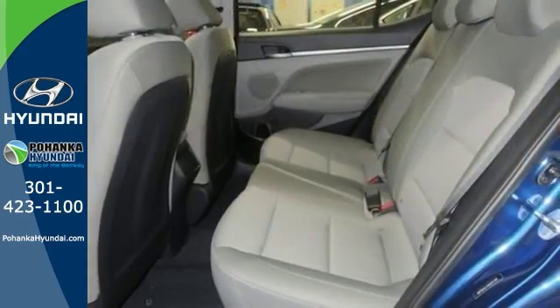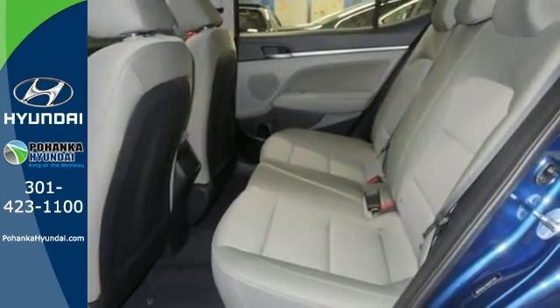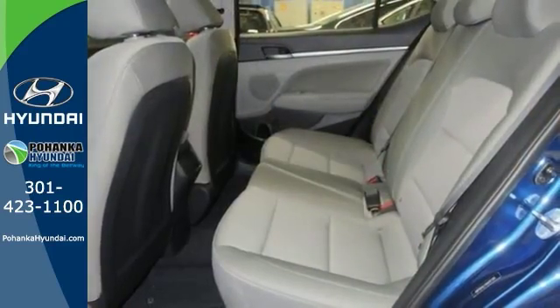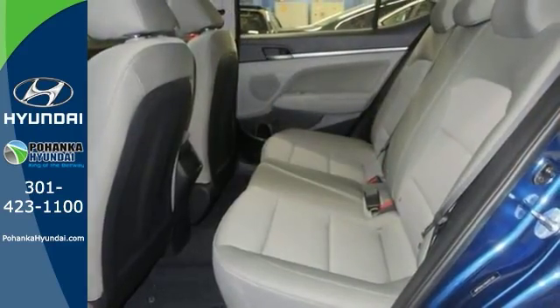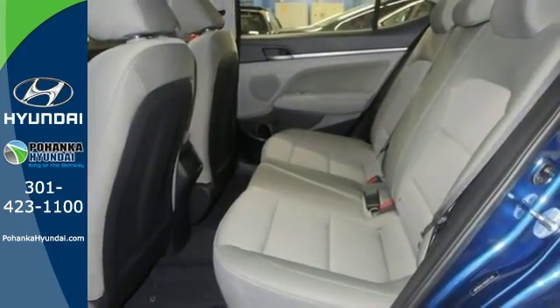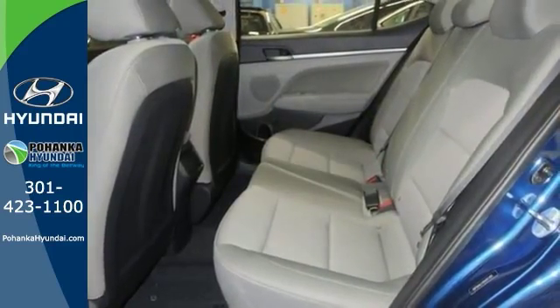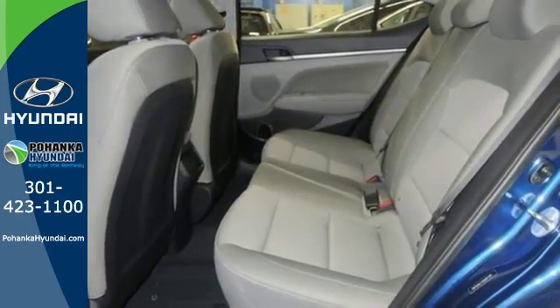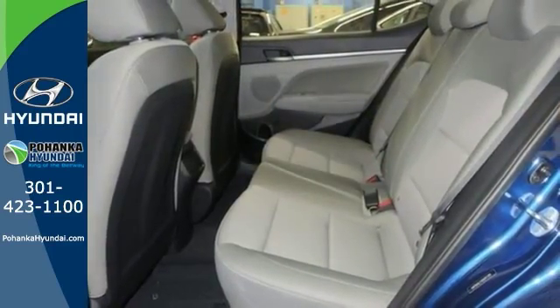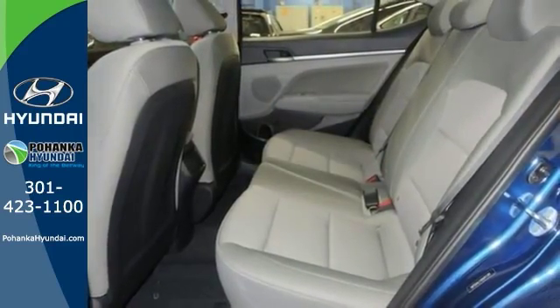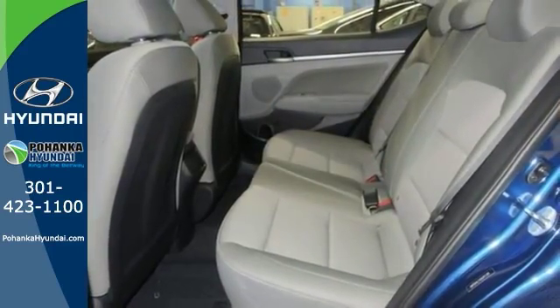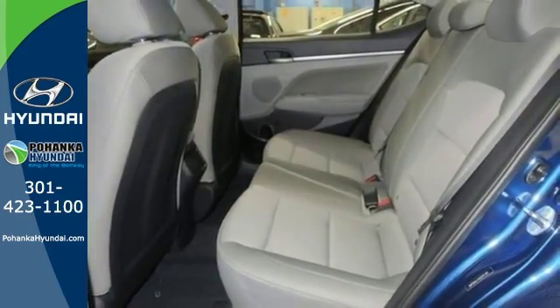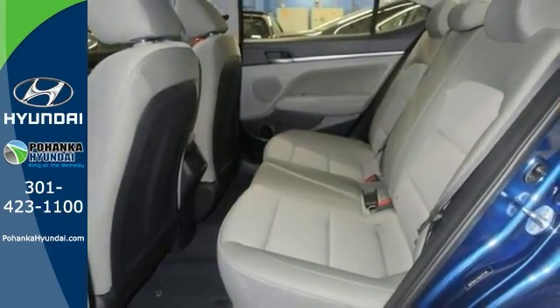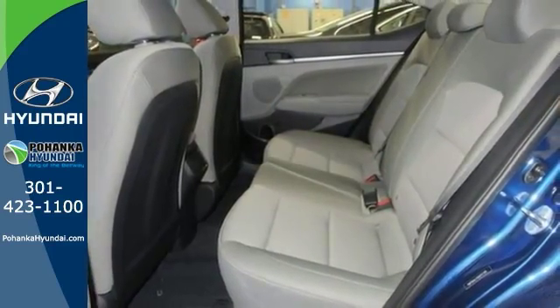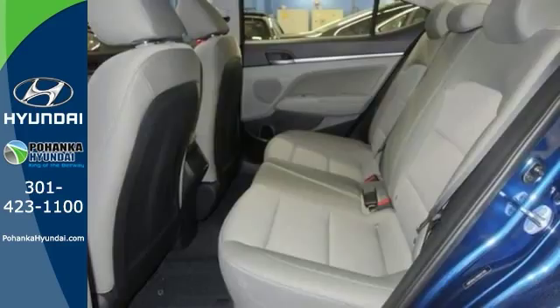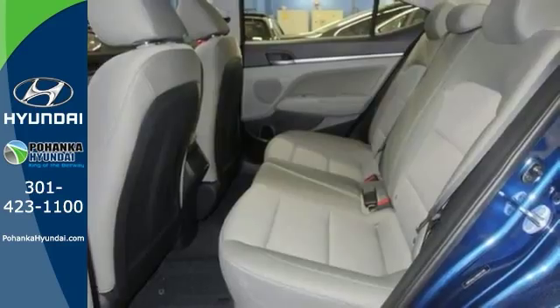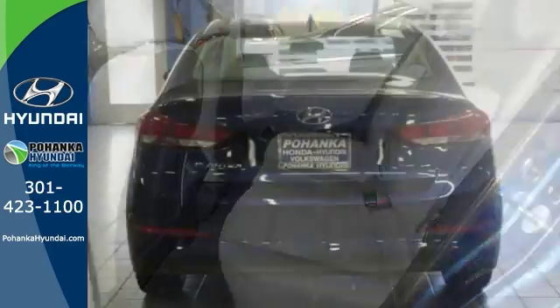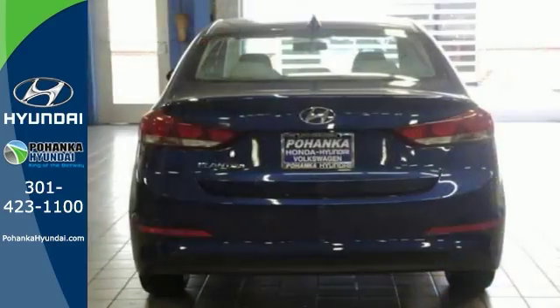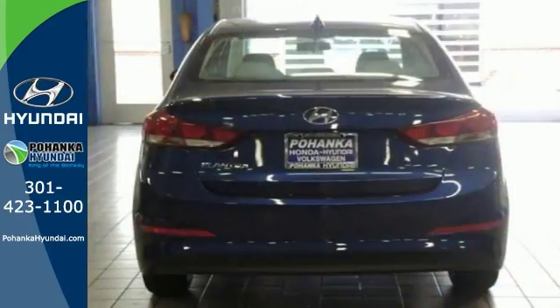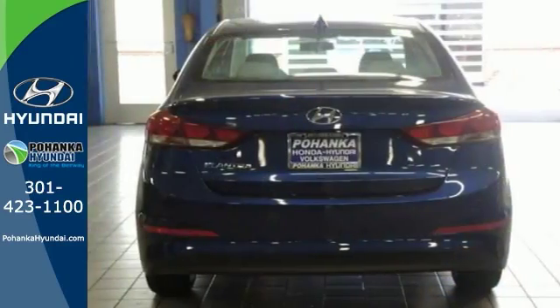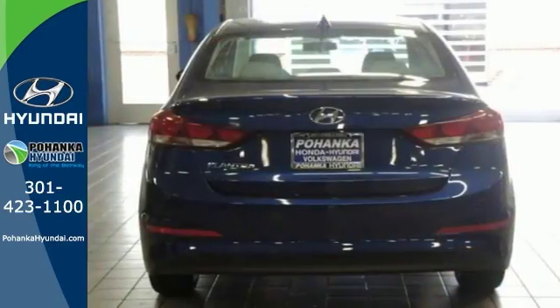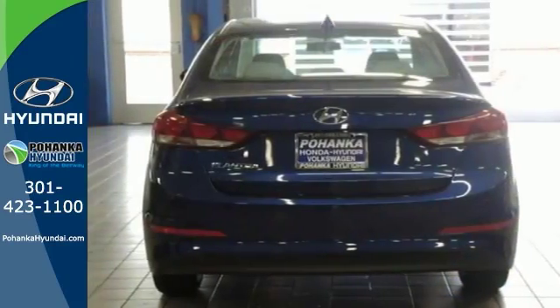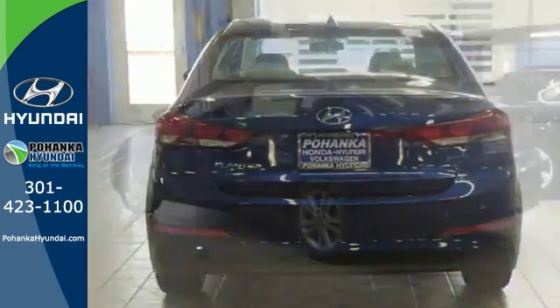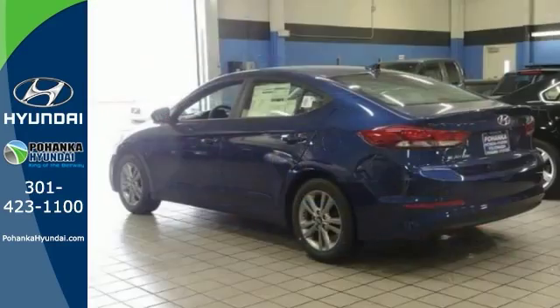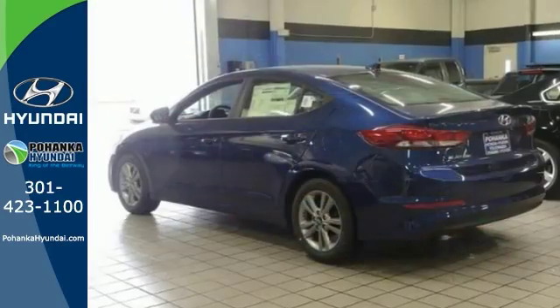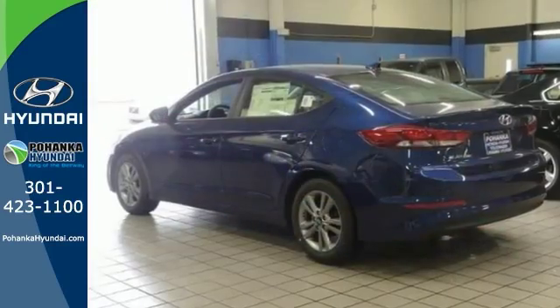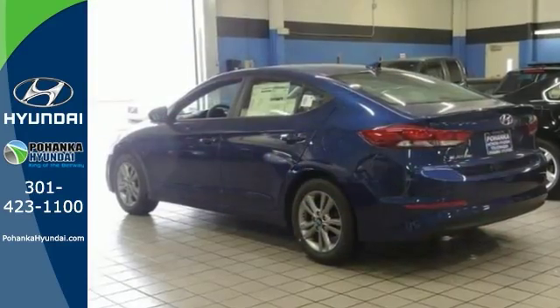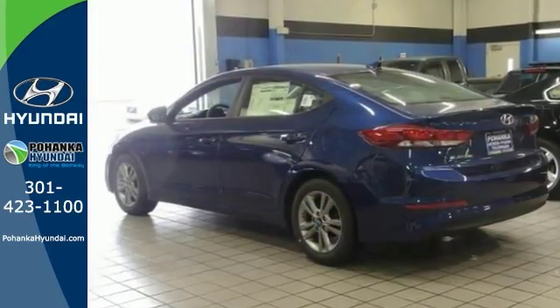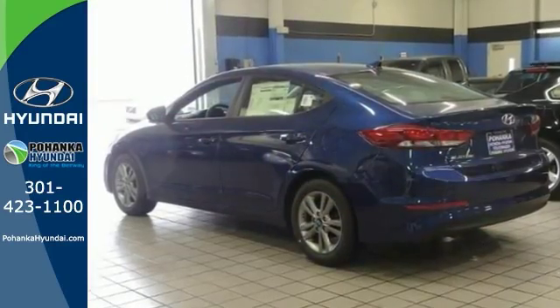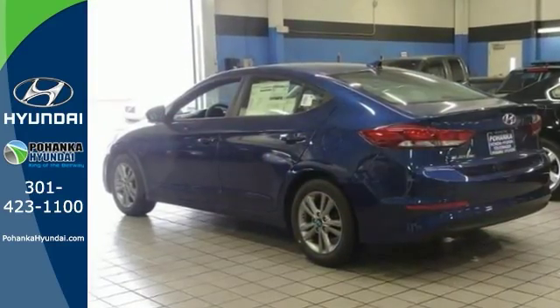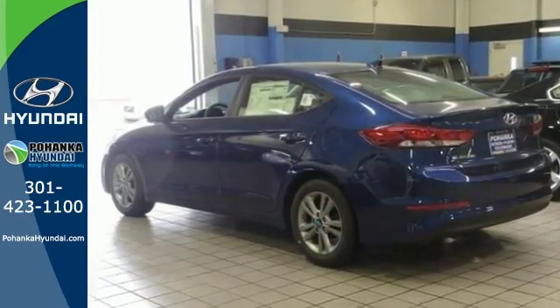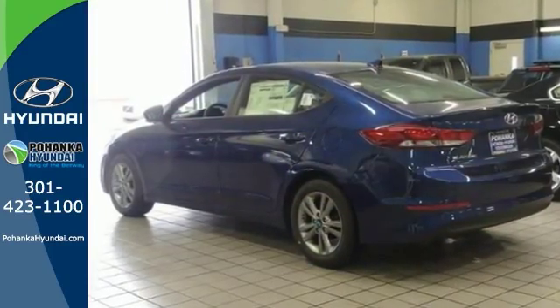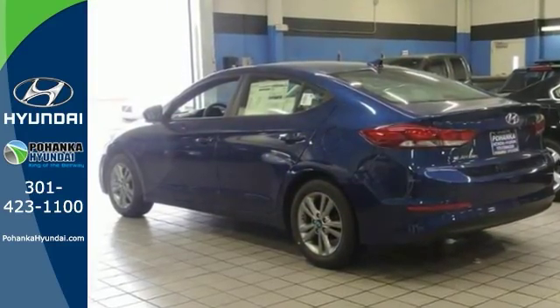Also featuring a good touchscreen display and multifunction steering wheel. It's a comfortable, fun to drive people mover. Come see it today.